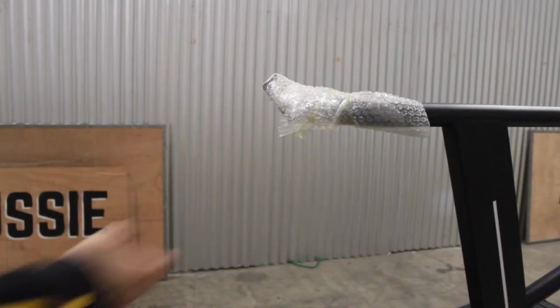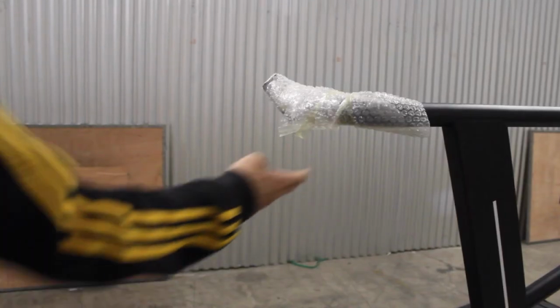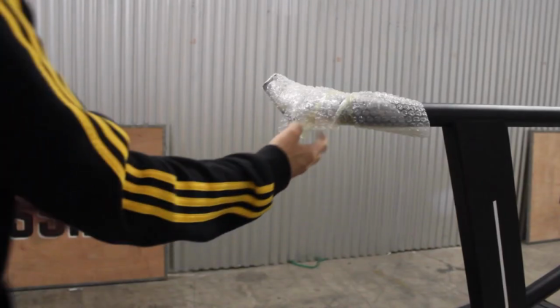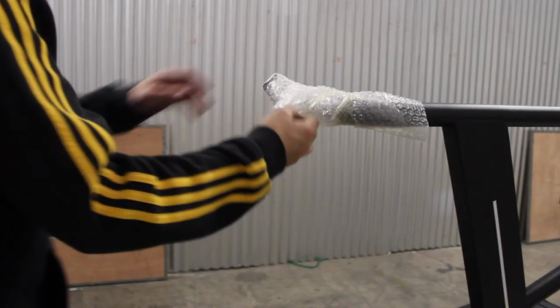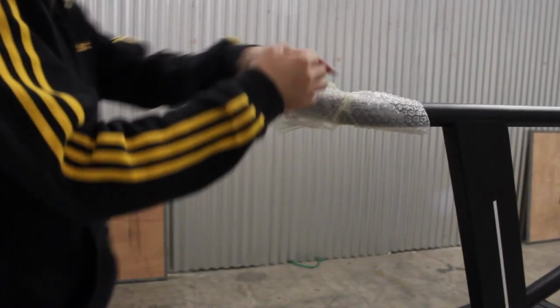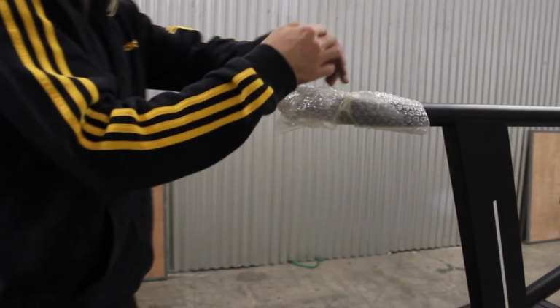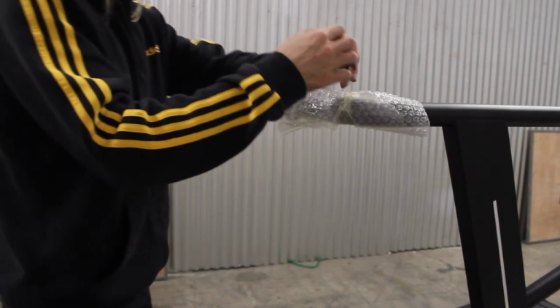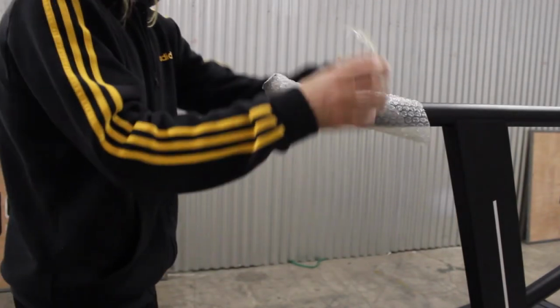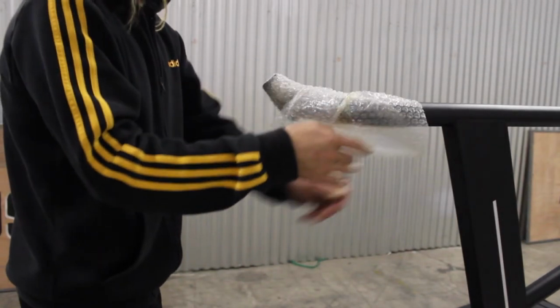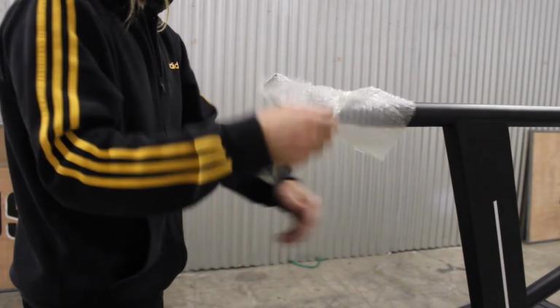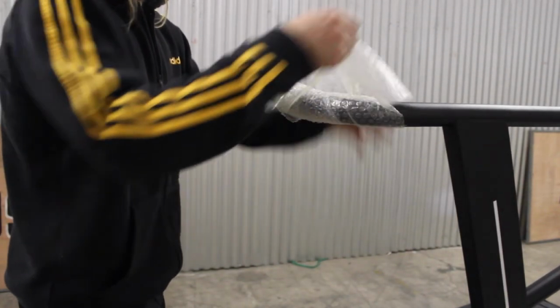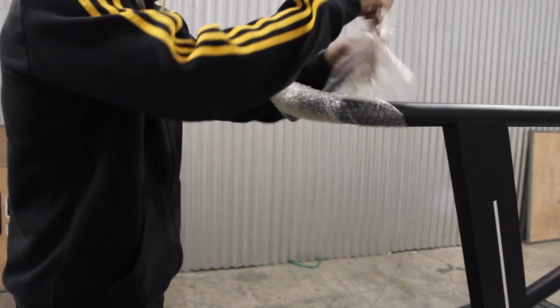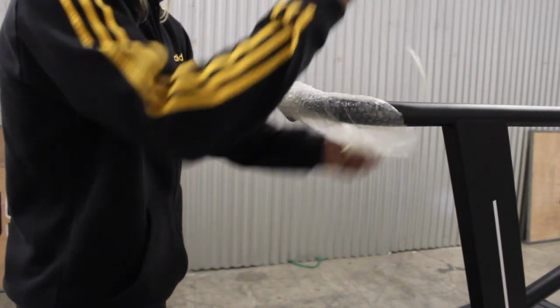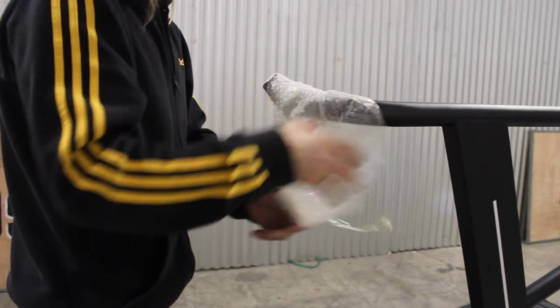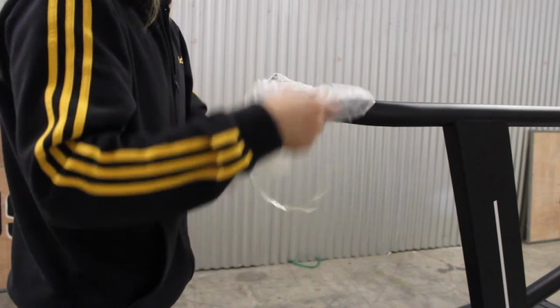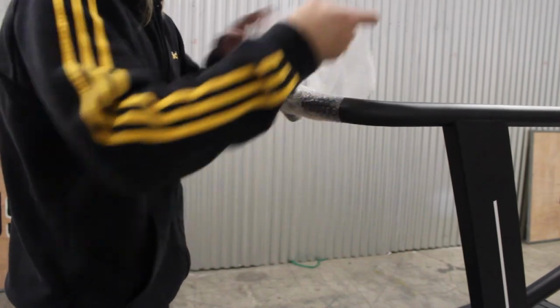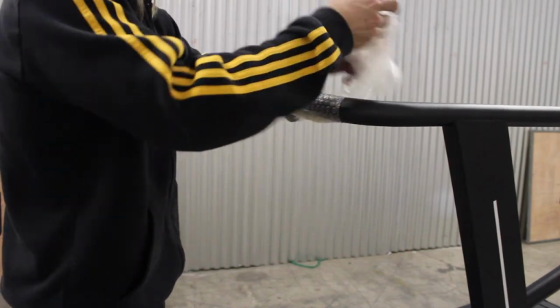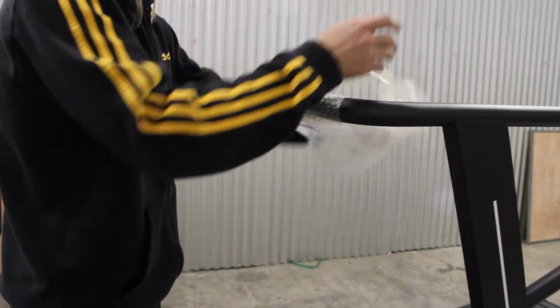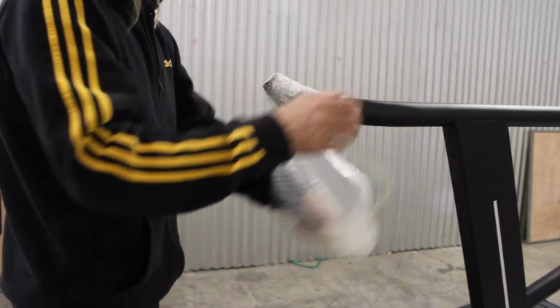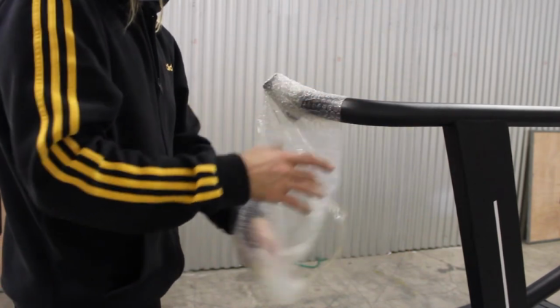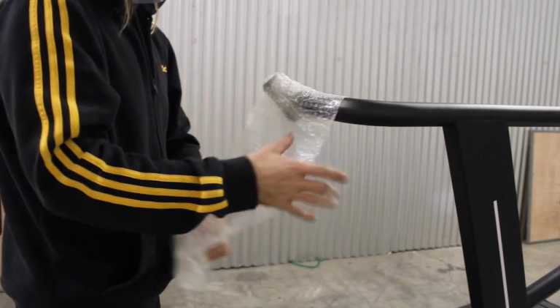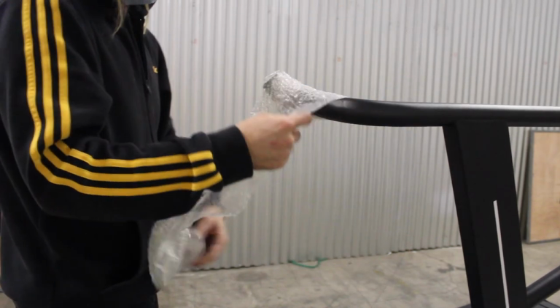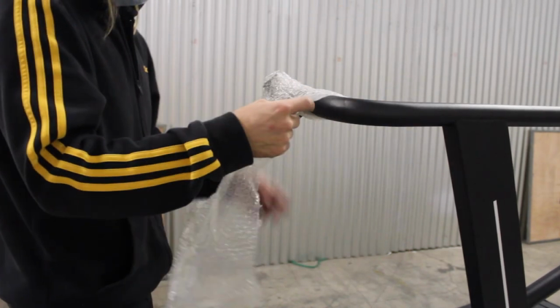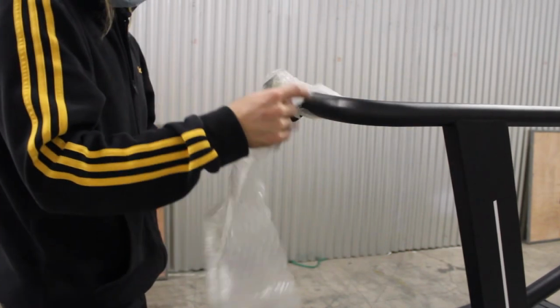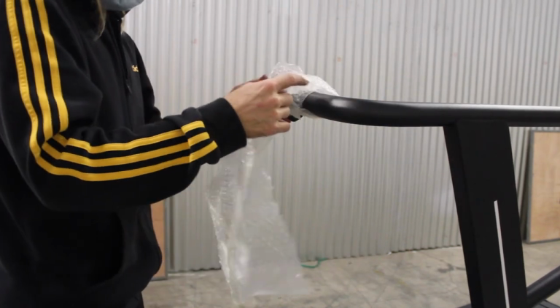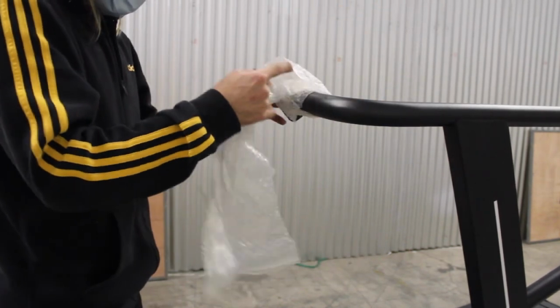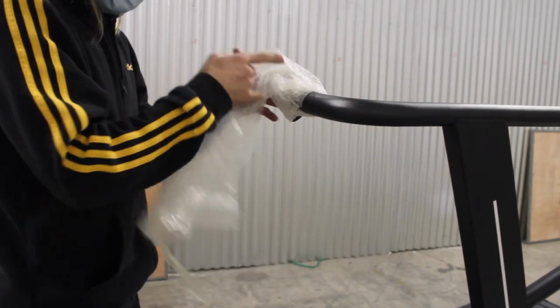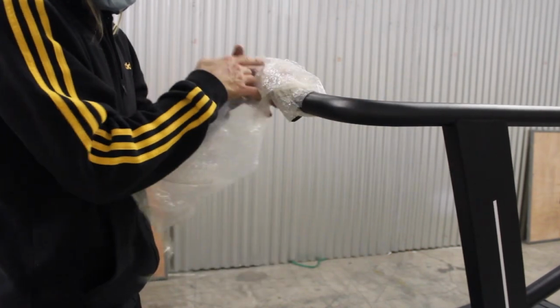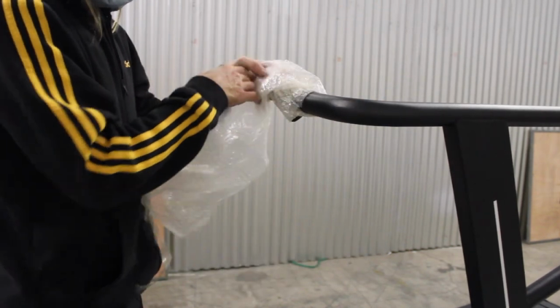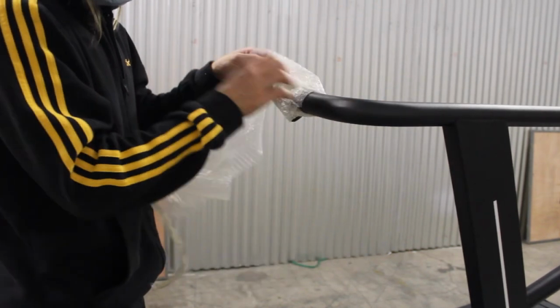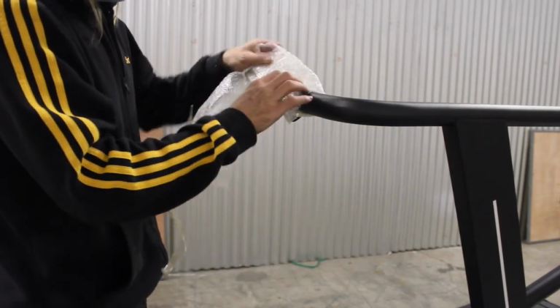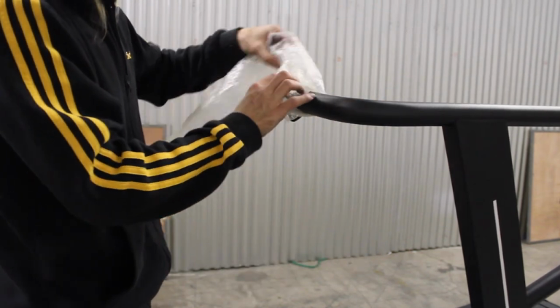Also, be careful unwrapping the bubble wrap so you do not cut or snip the computer wire coming out of the arm.